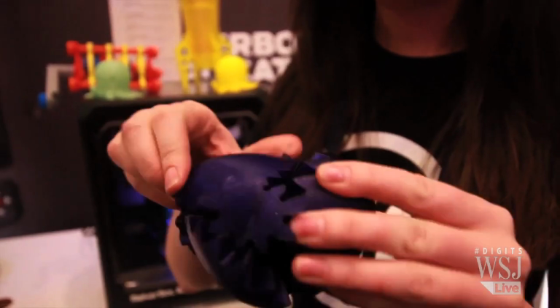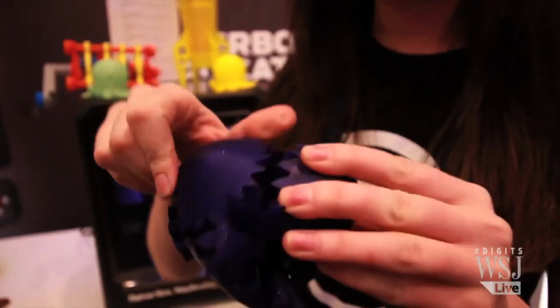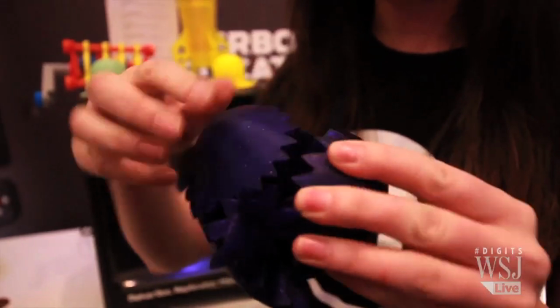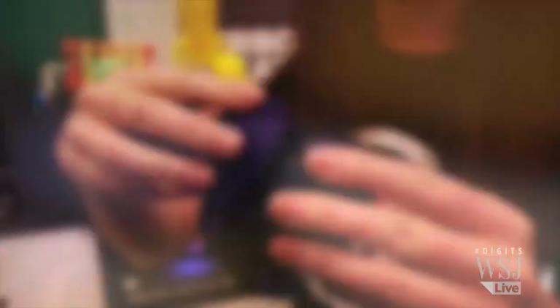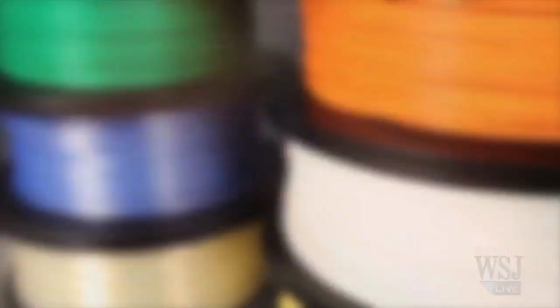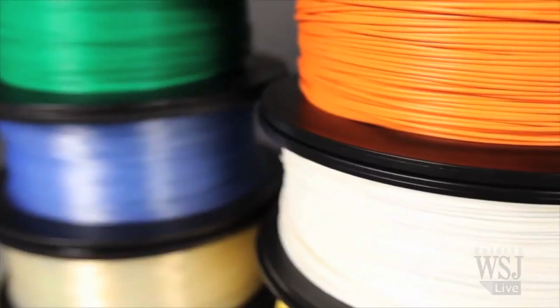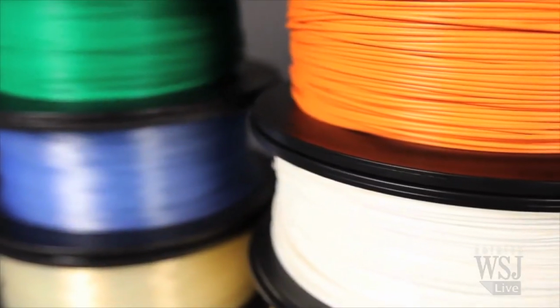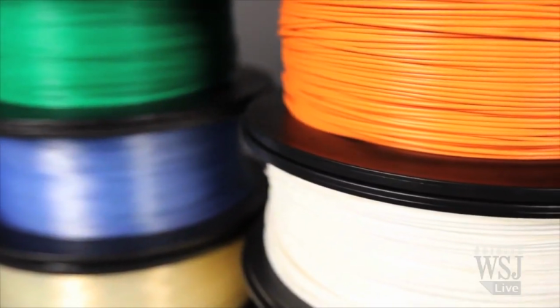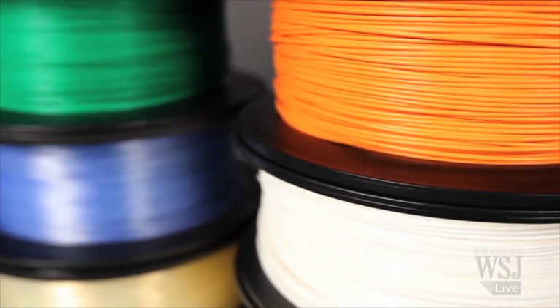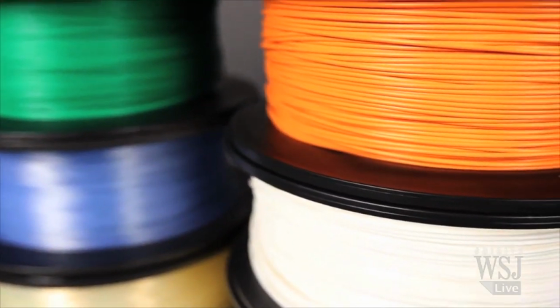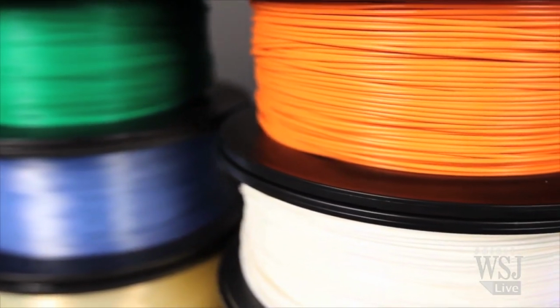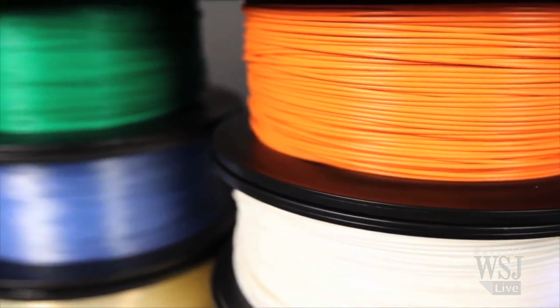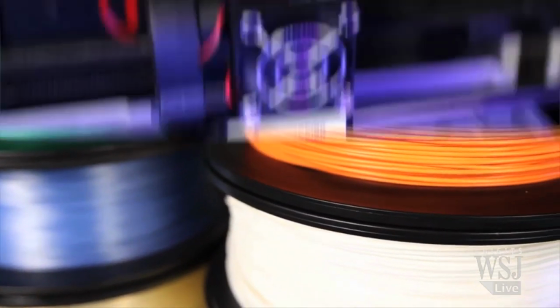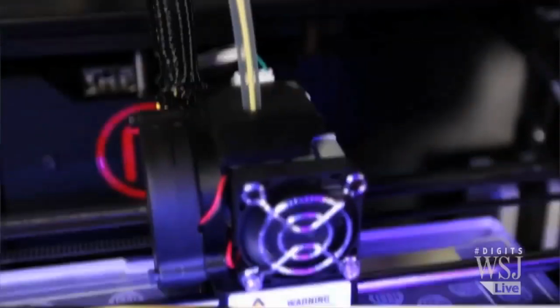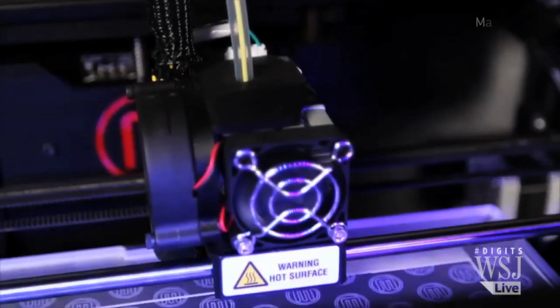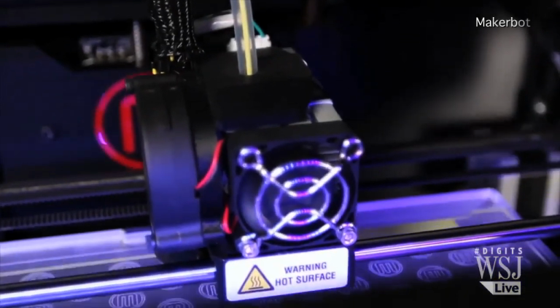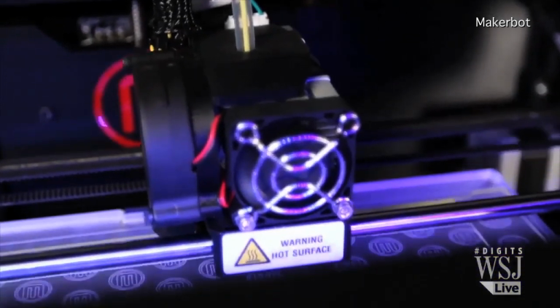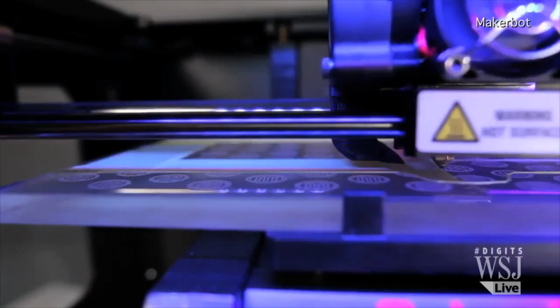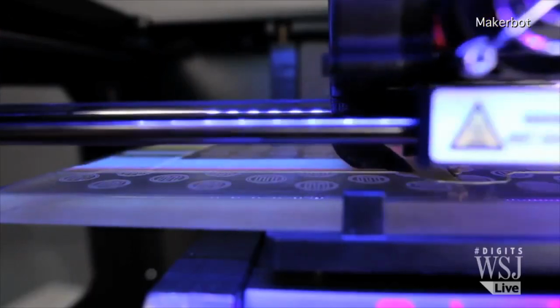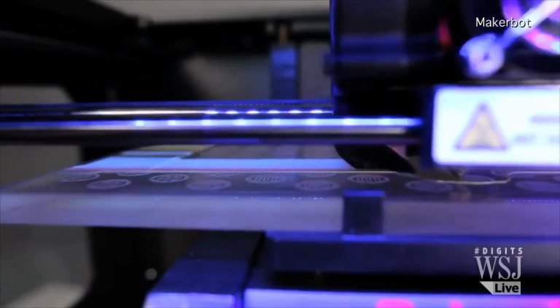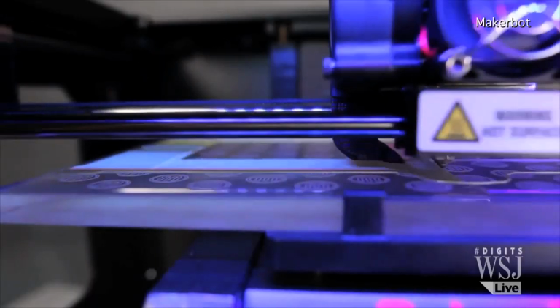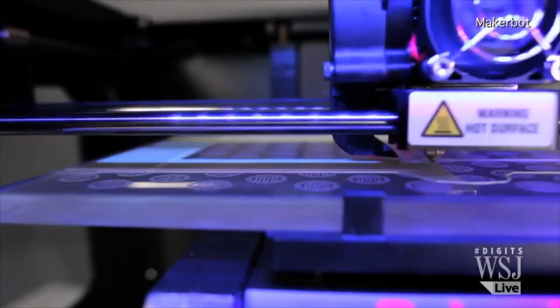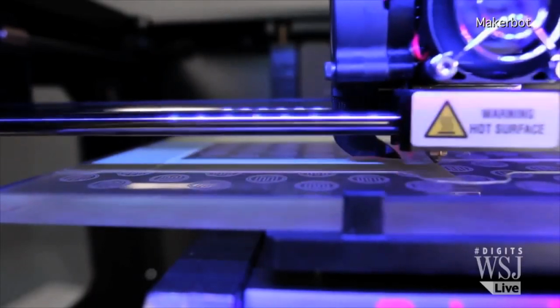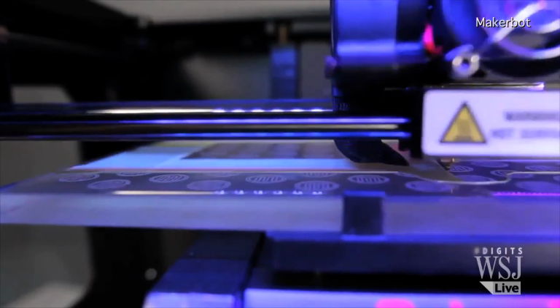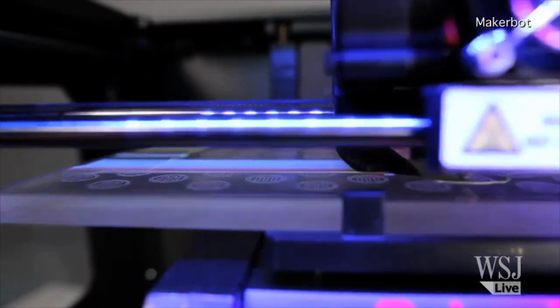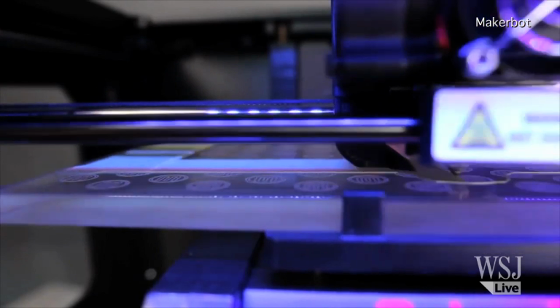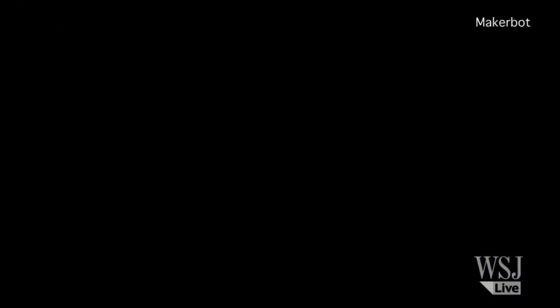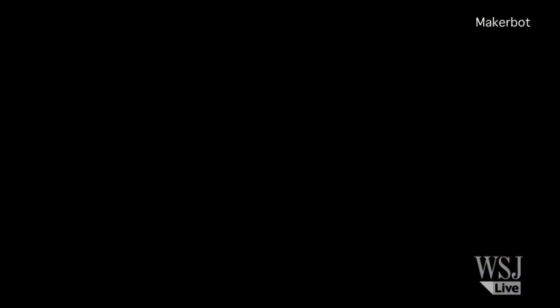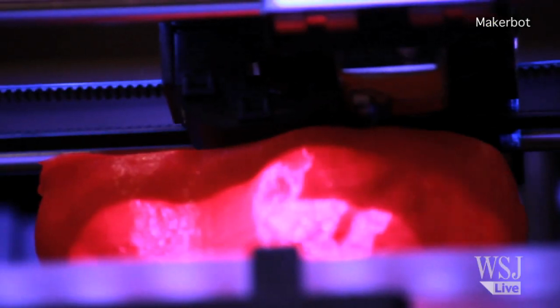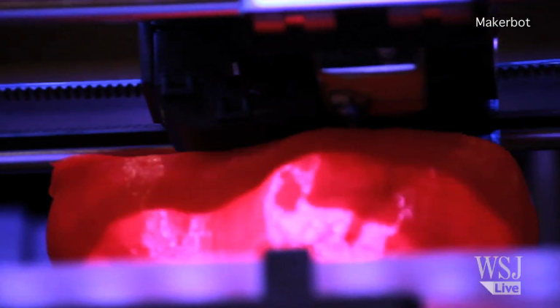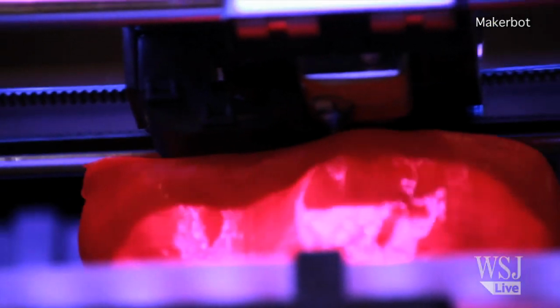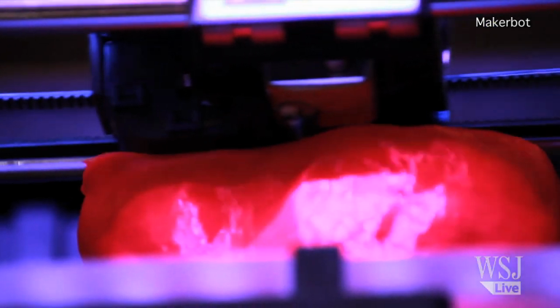Objects like these are printed from plastic filament, which is melted and forced through a nozzle — kind of like a hot glue gun.